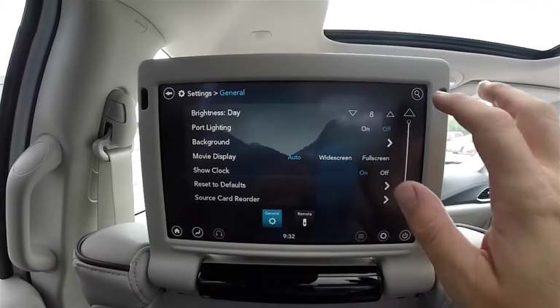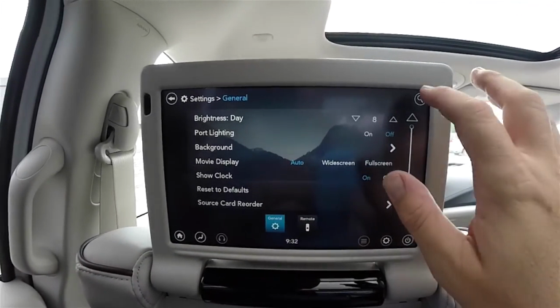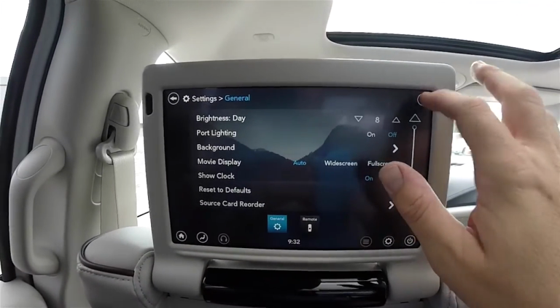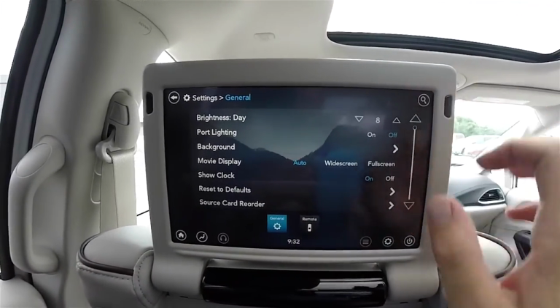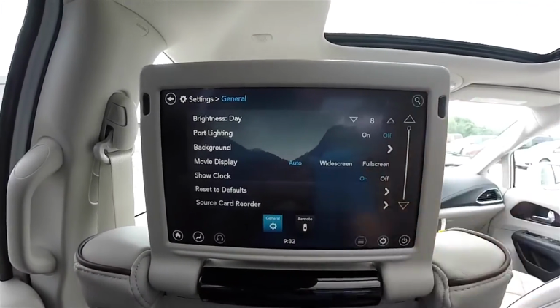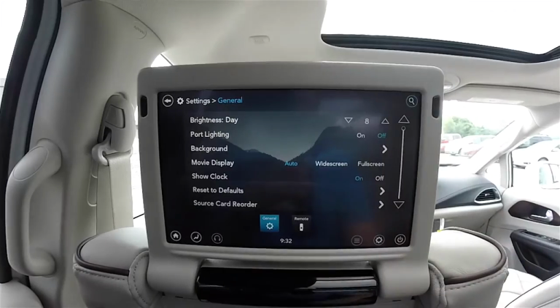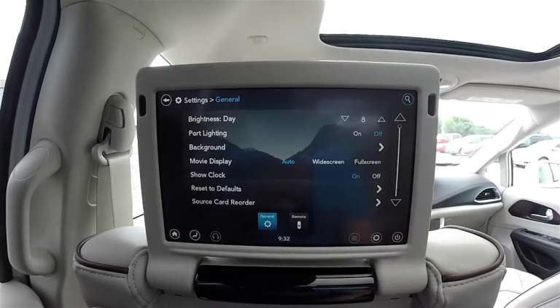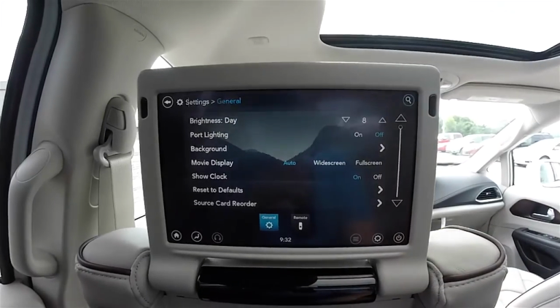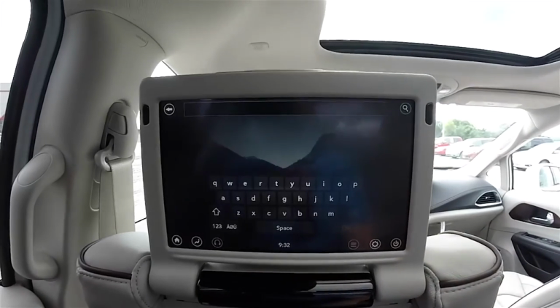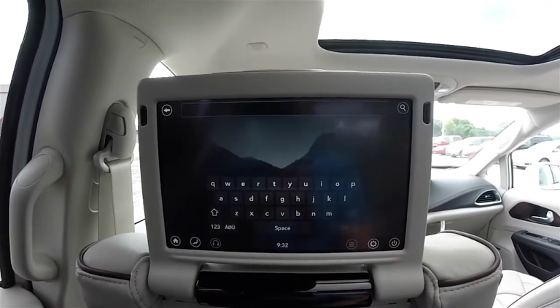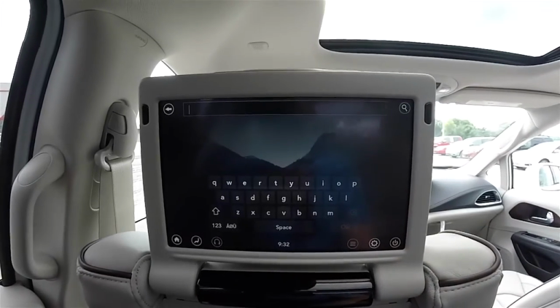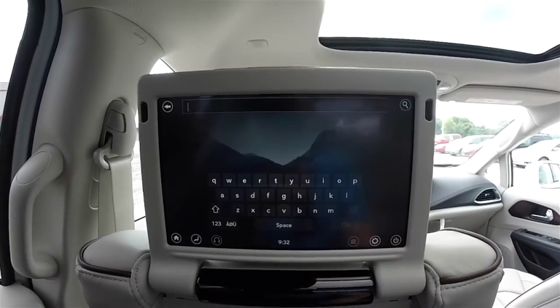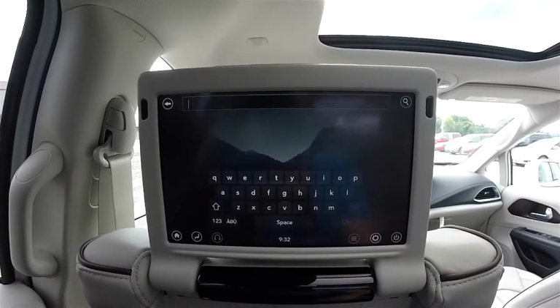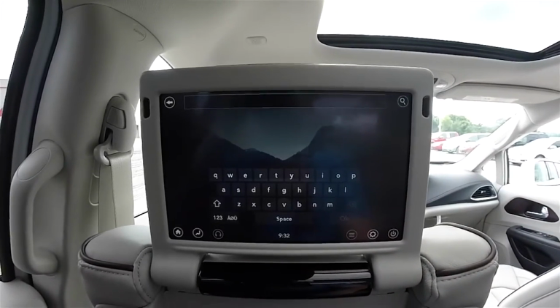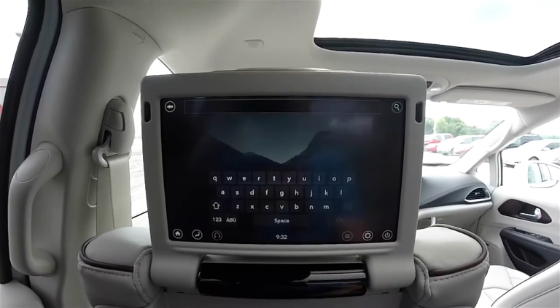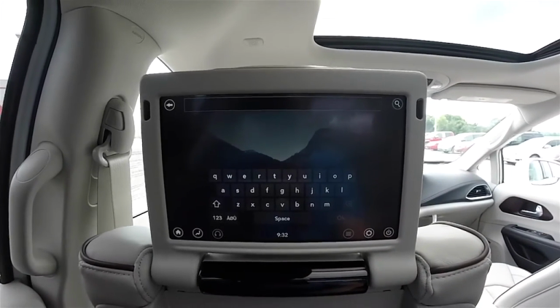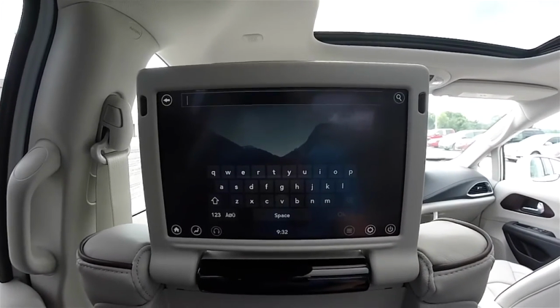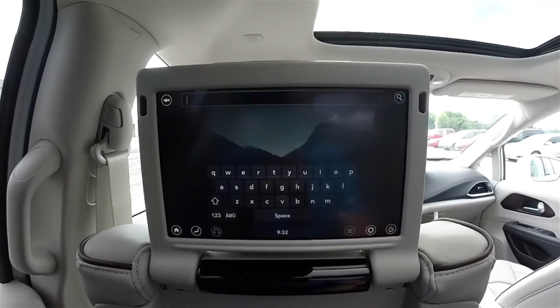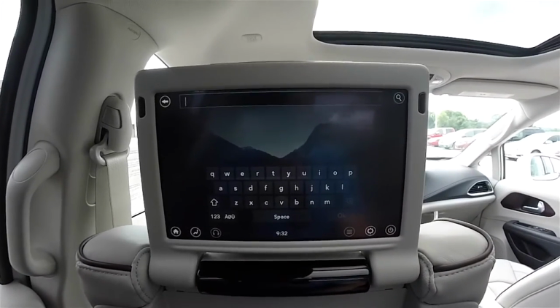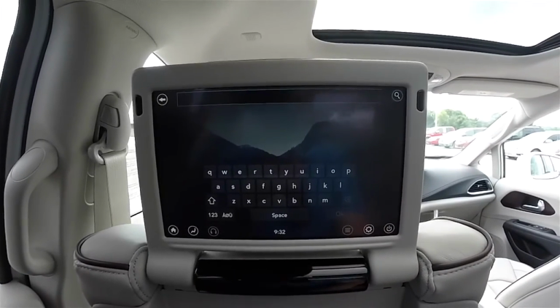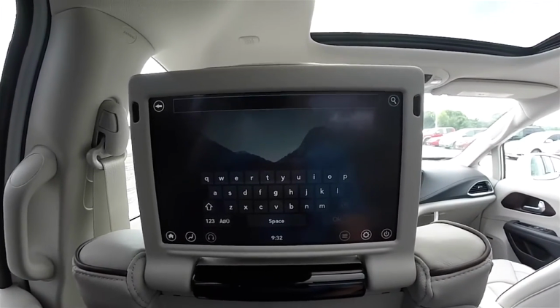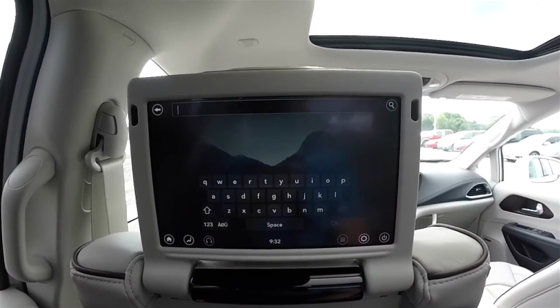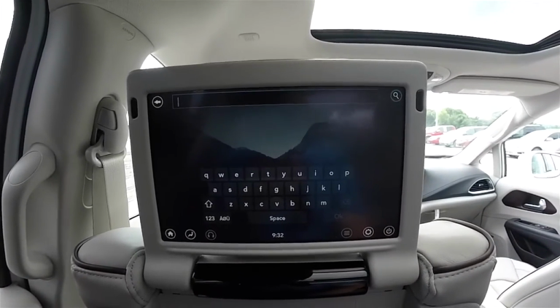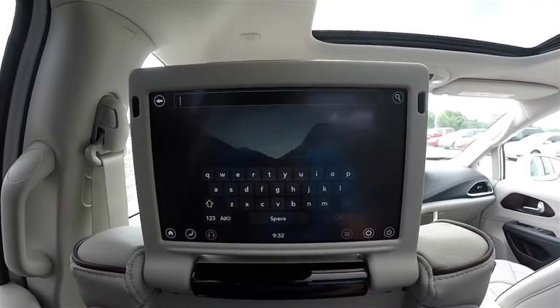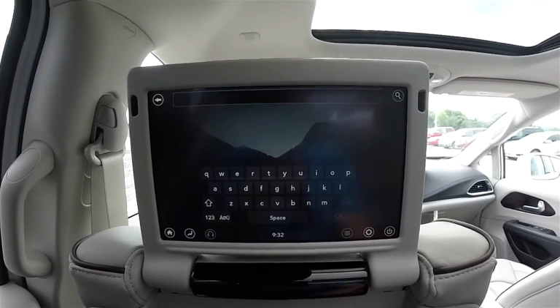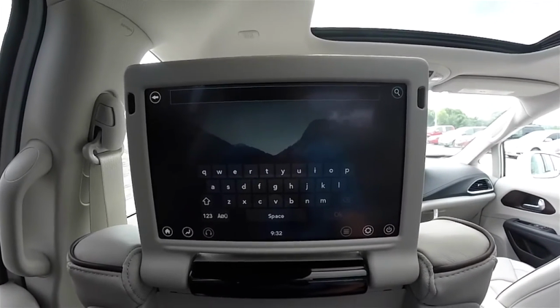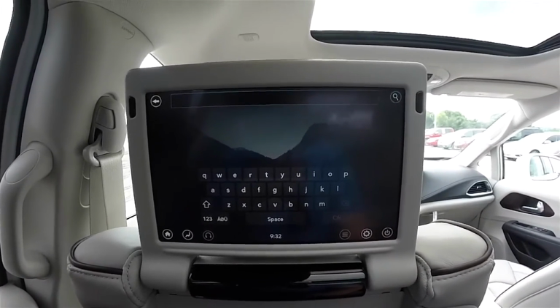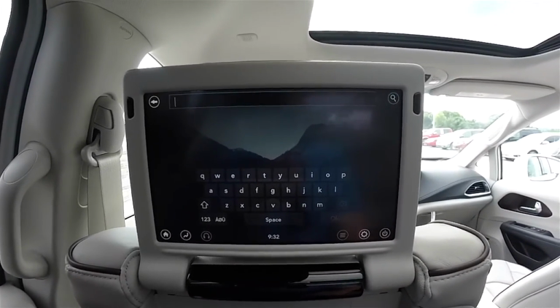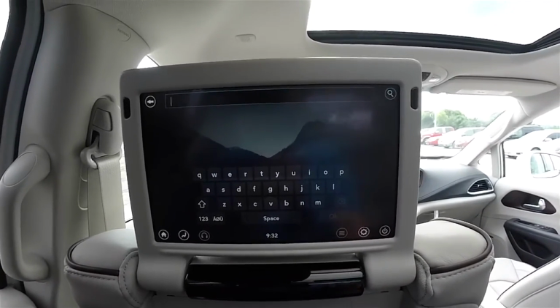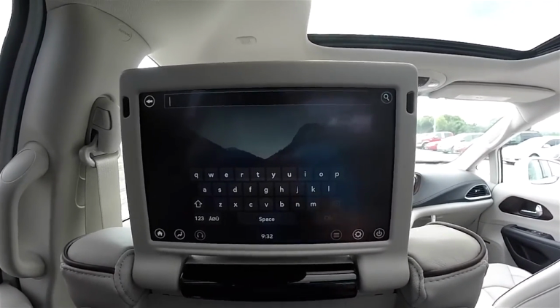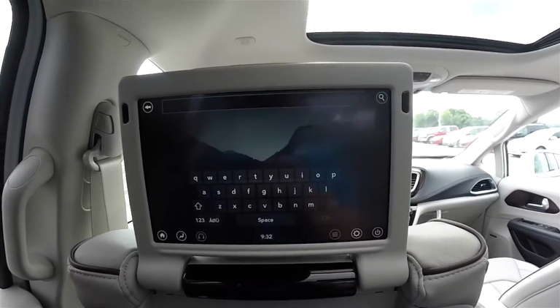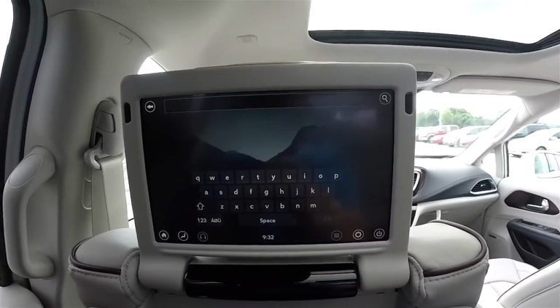There's also a search button — it uses a QWERTY input, which is kind of nice.